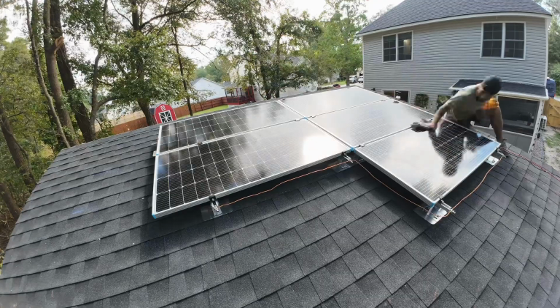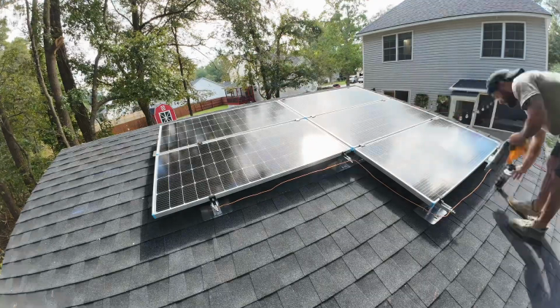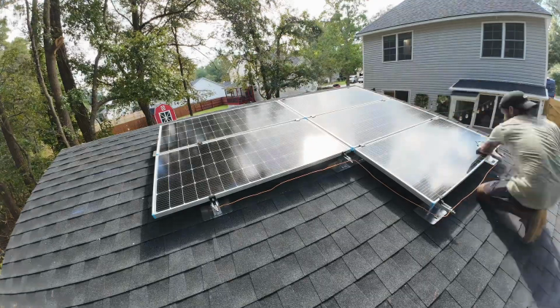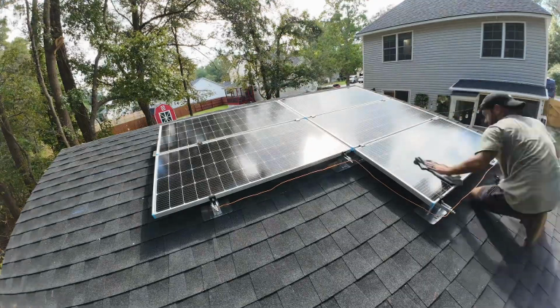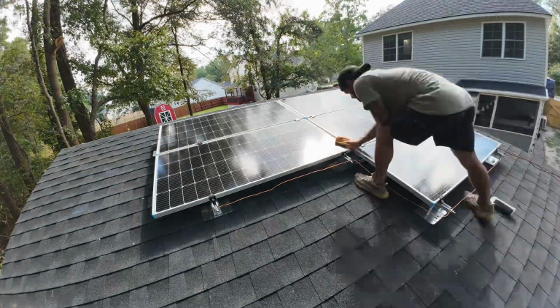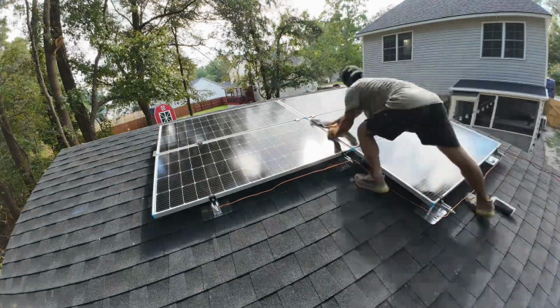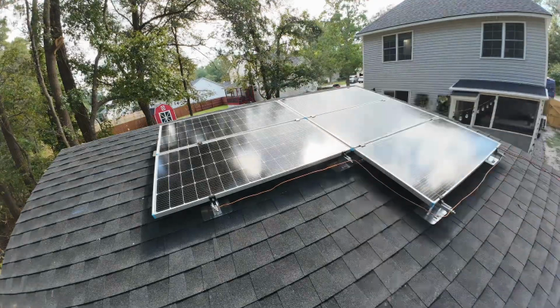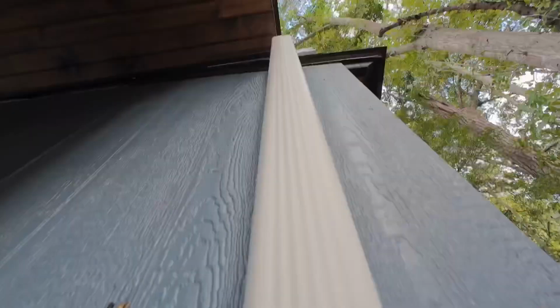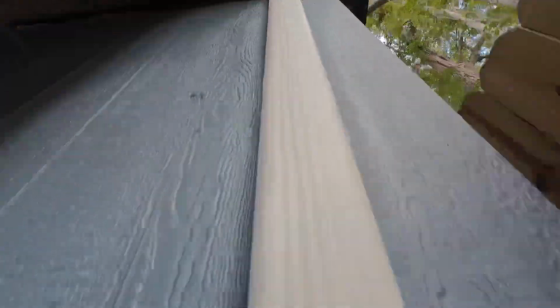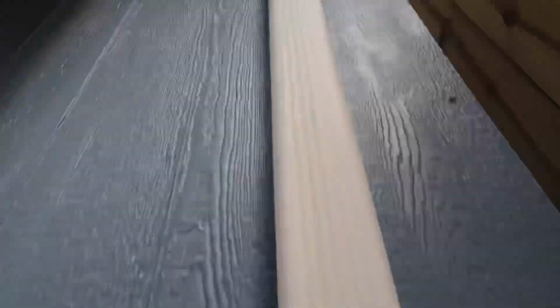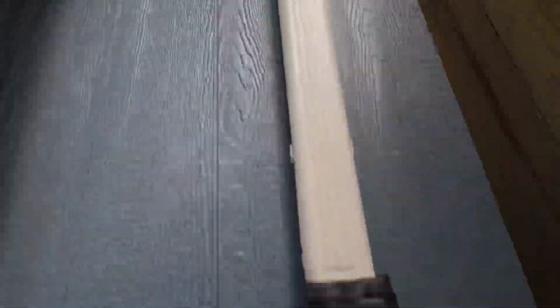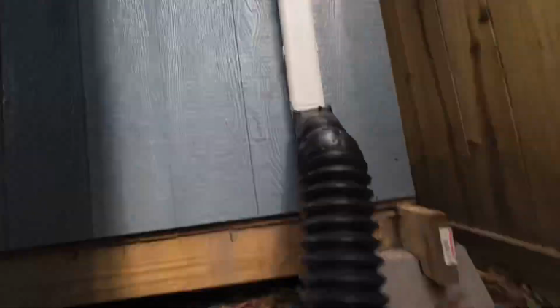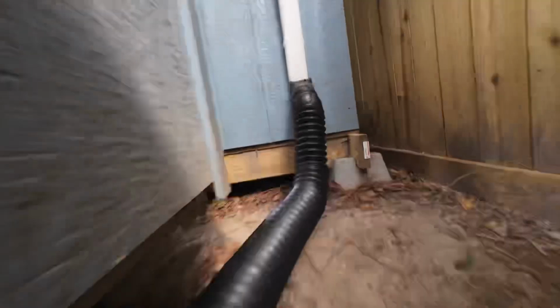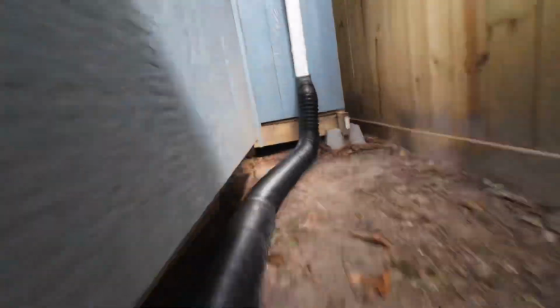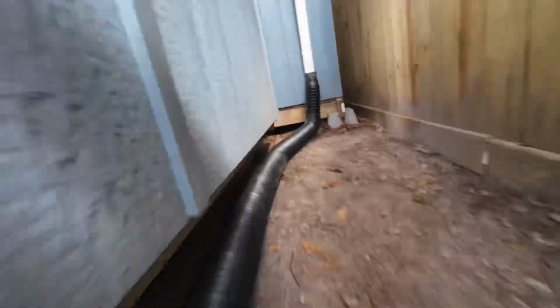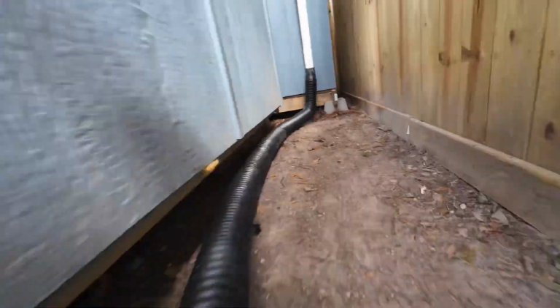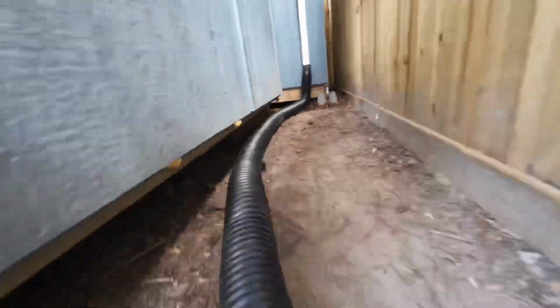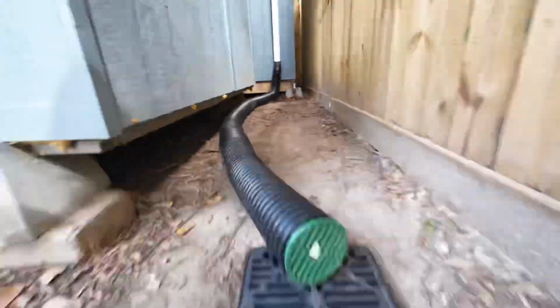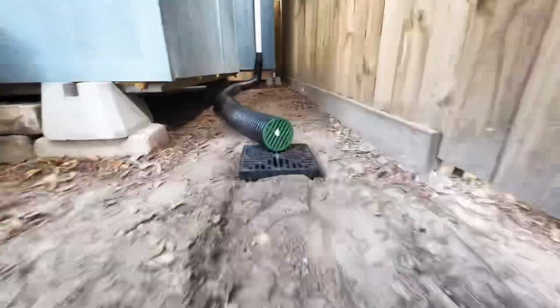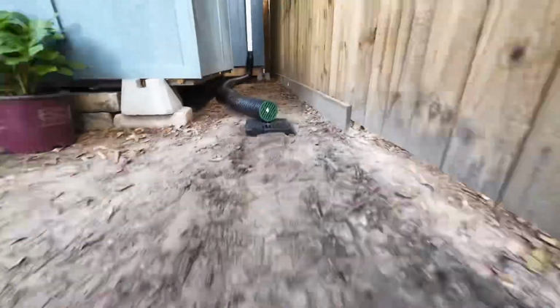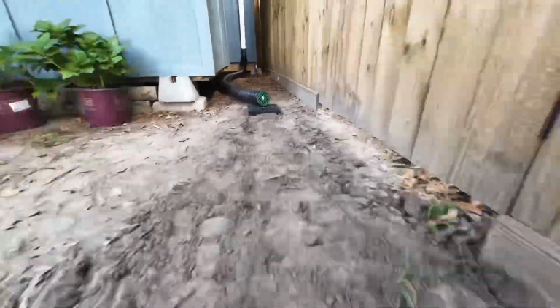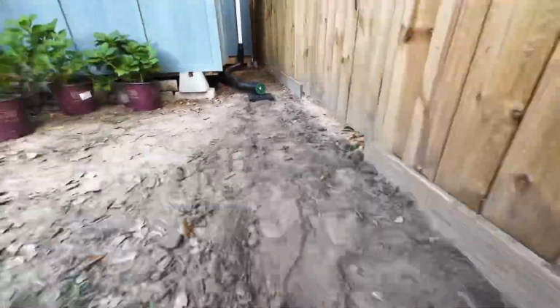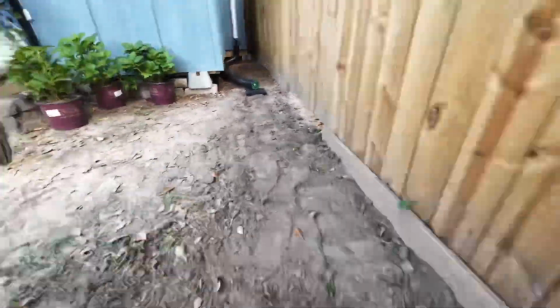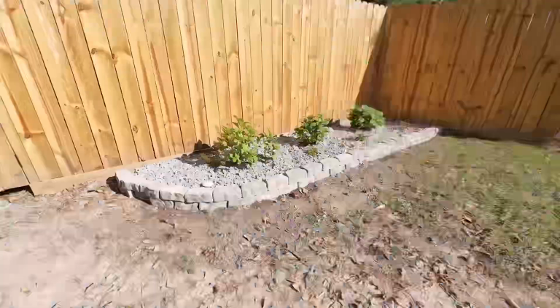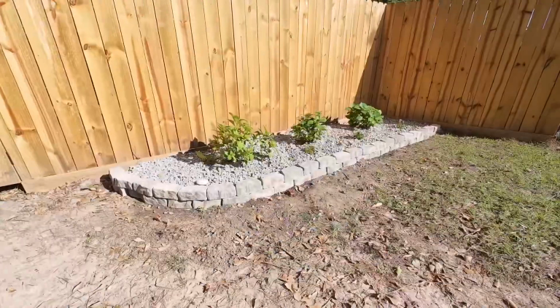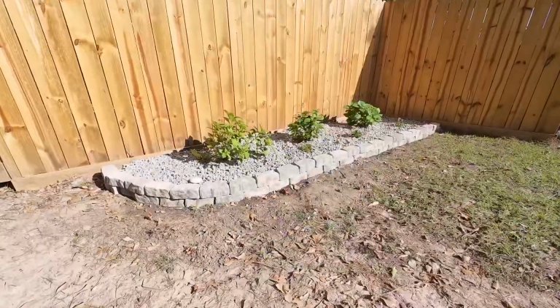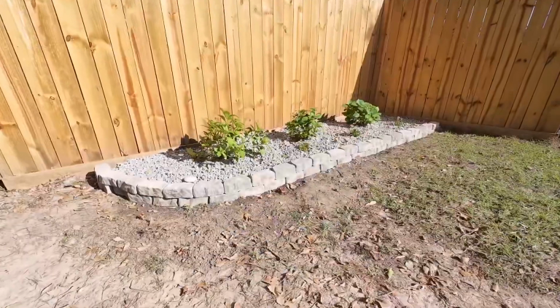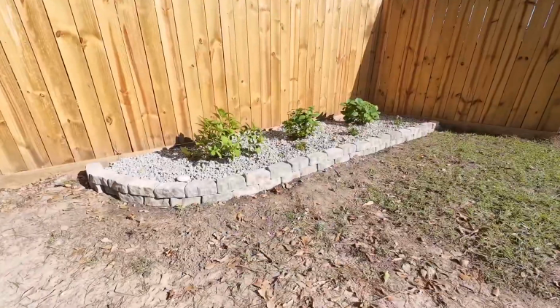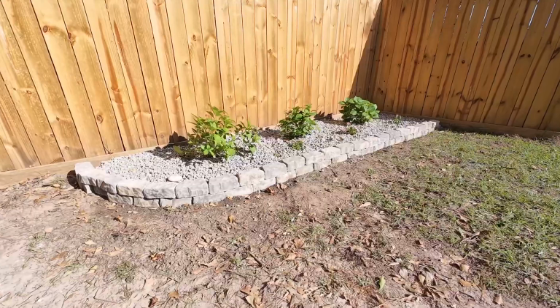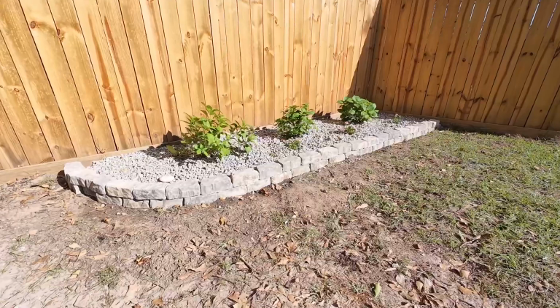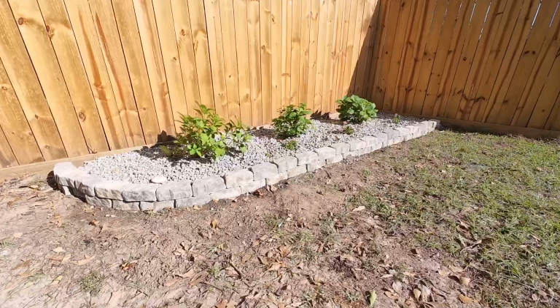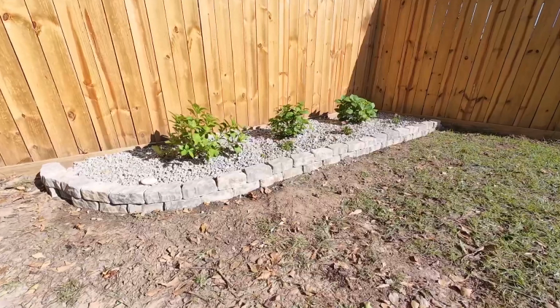Just like that, all the solar panels, gutters, and flower beds were all finished up.